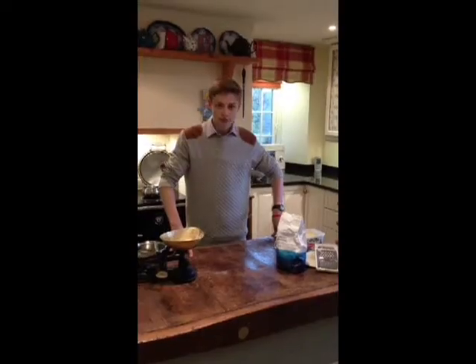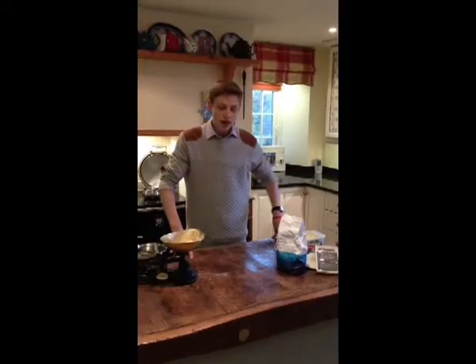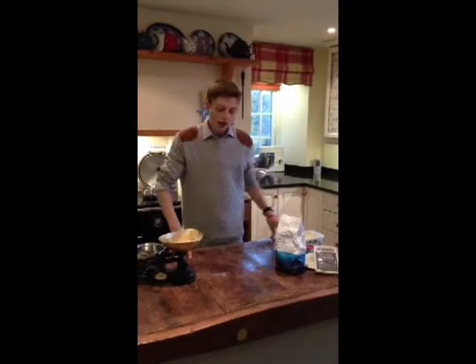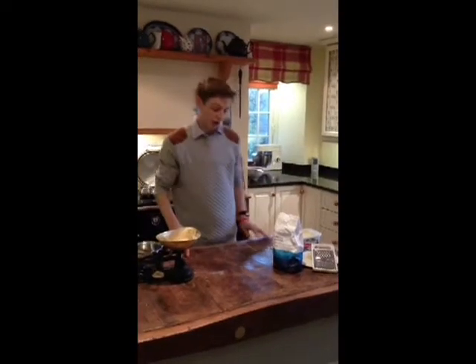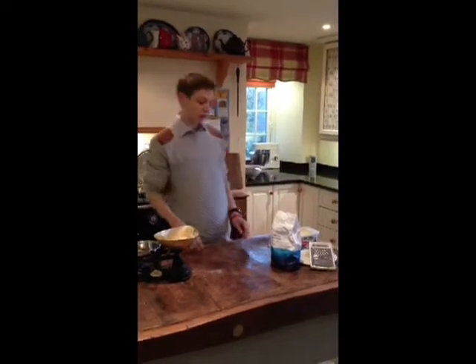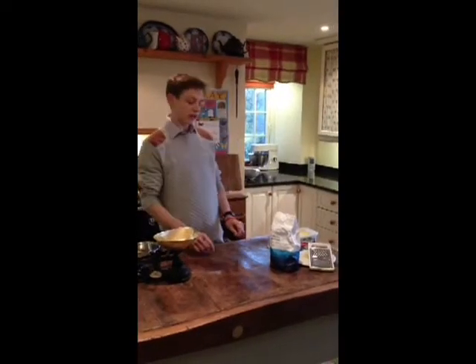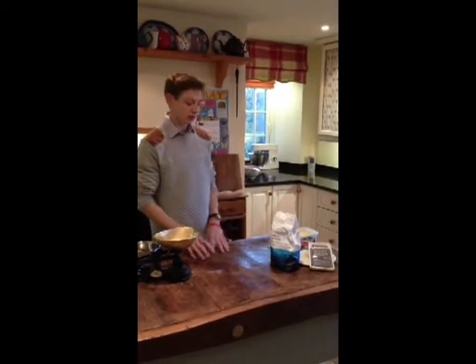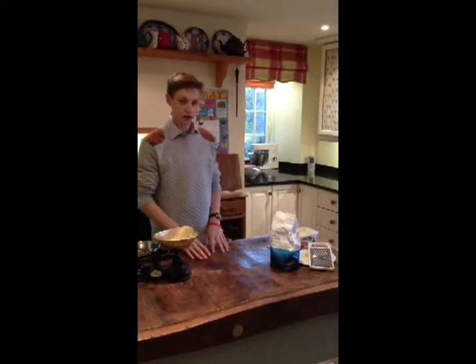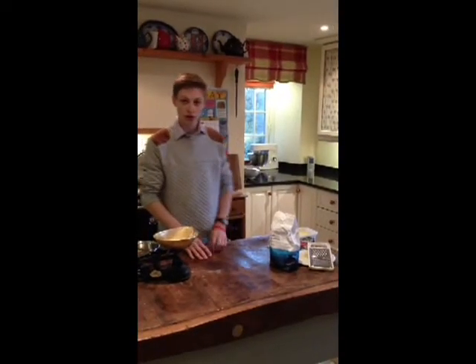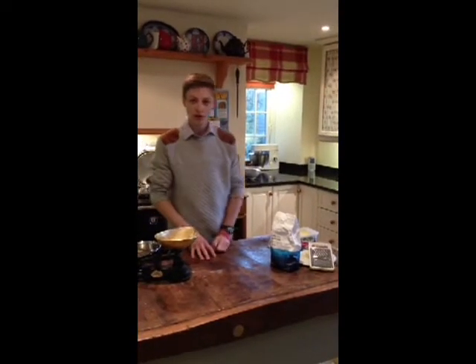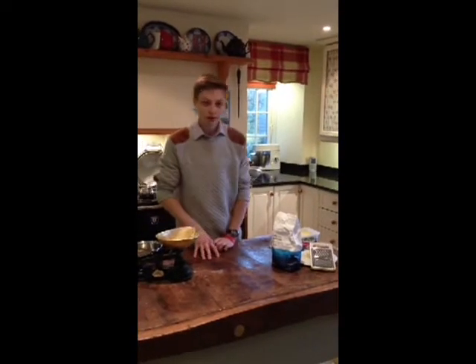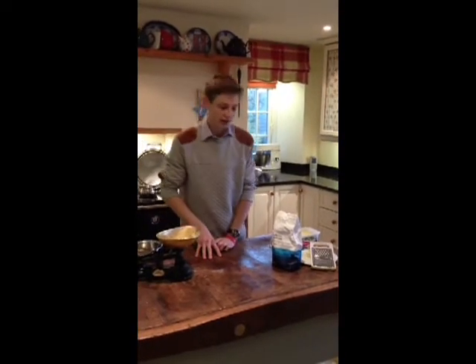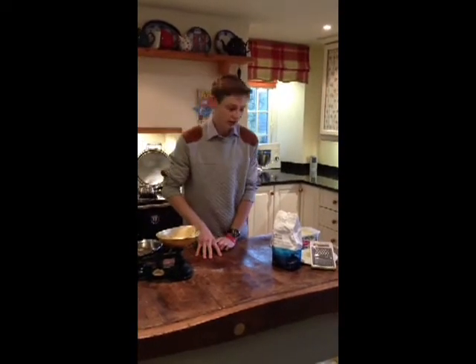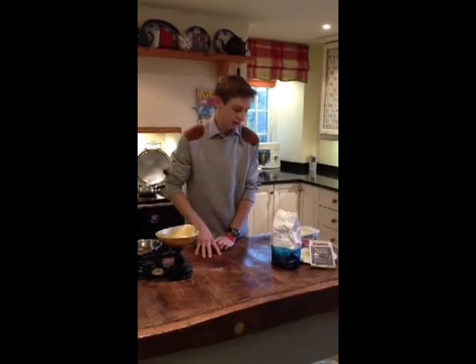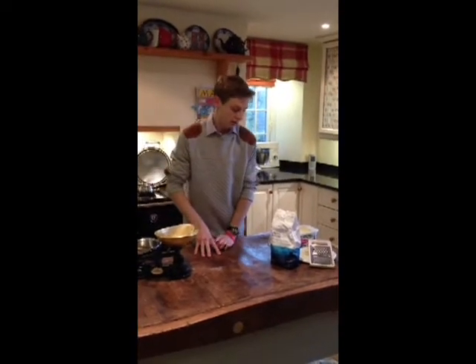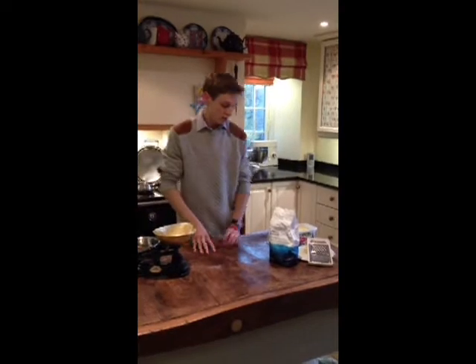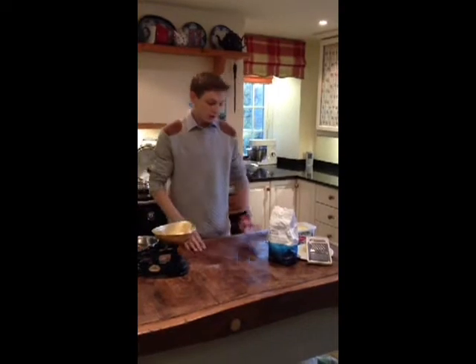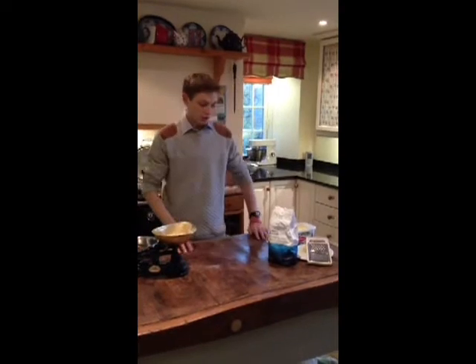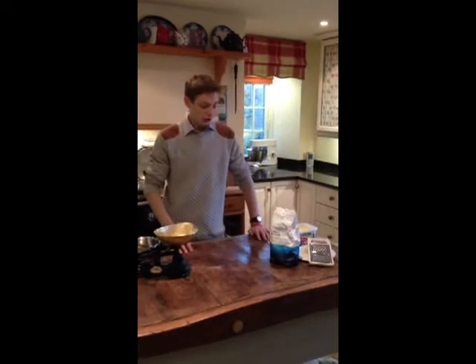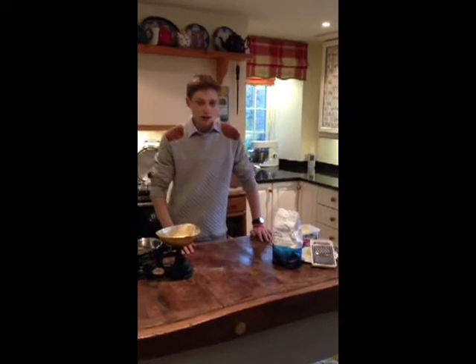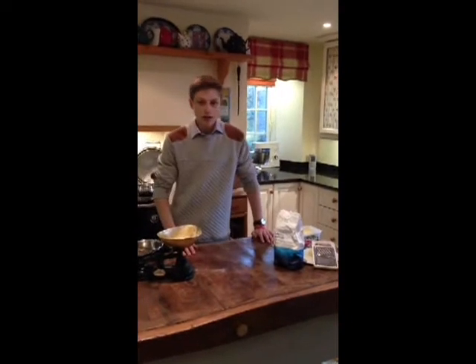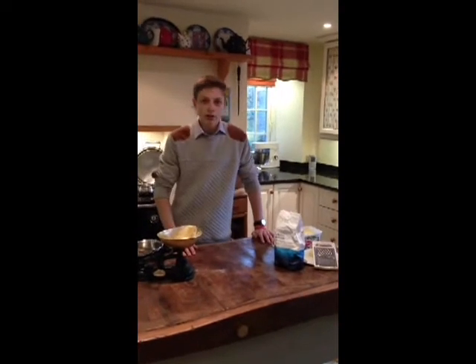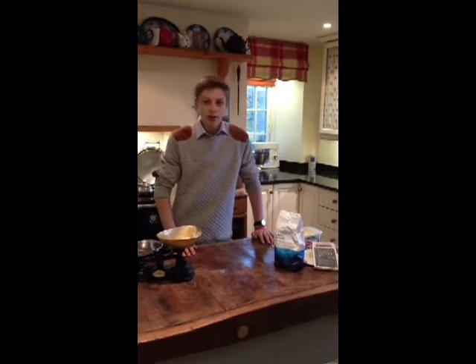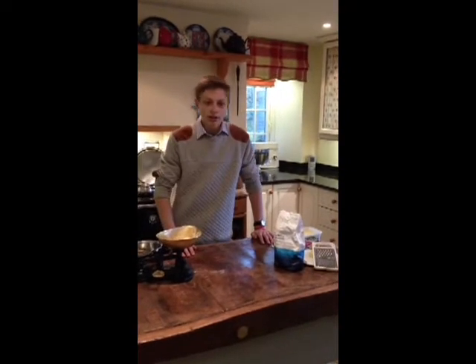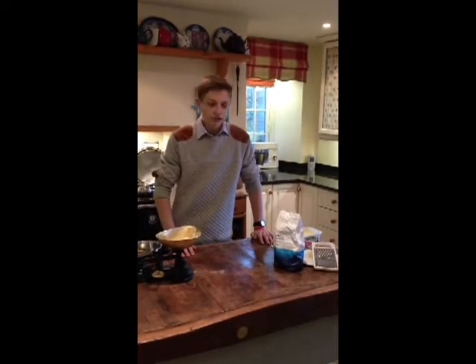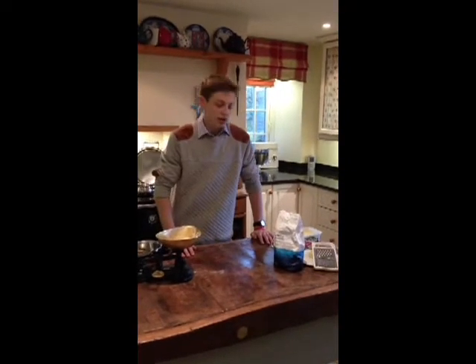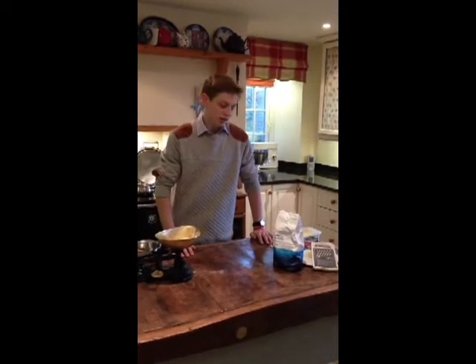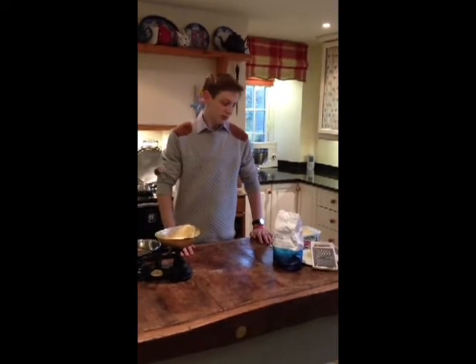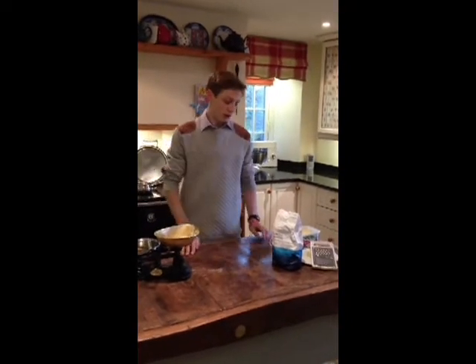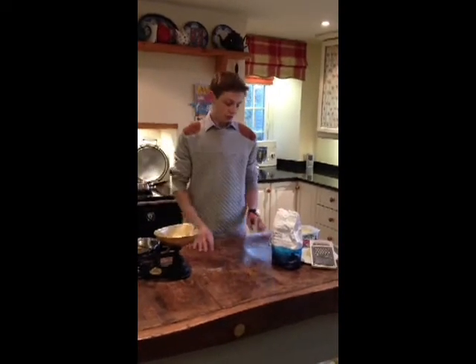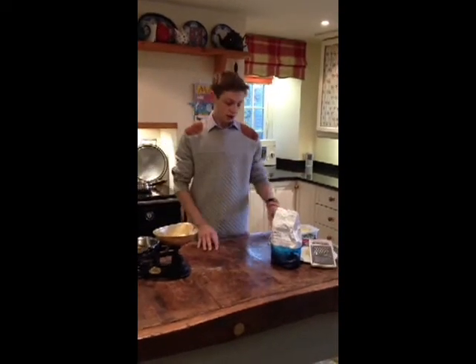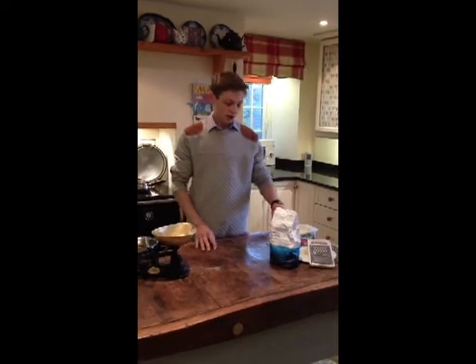Hello and welcome to Cooking with Ink. Today we're going to be cooking my simple carbonara.